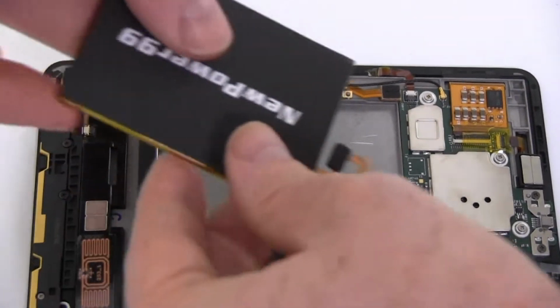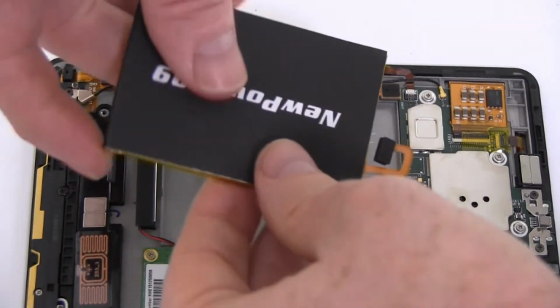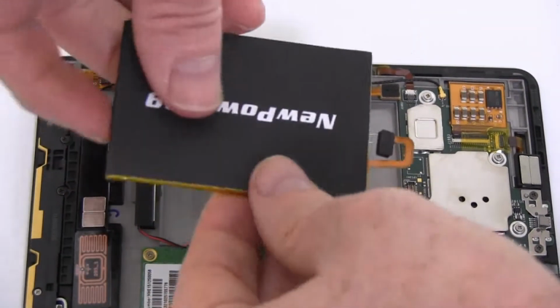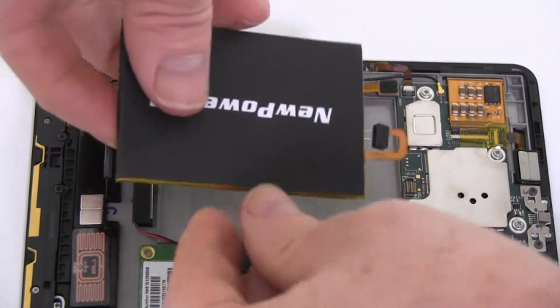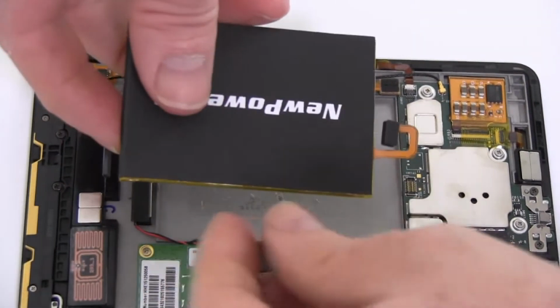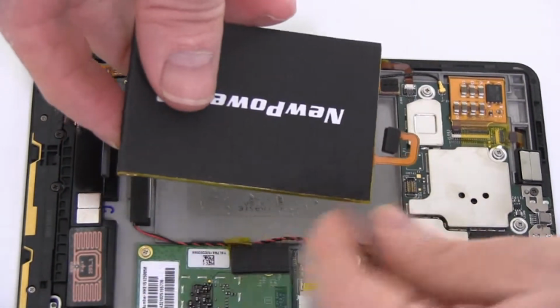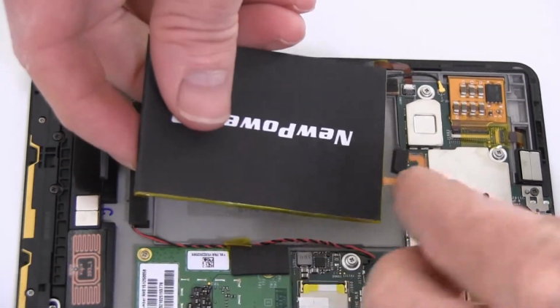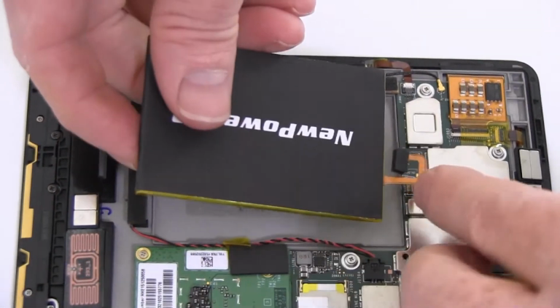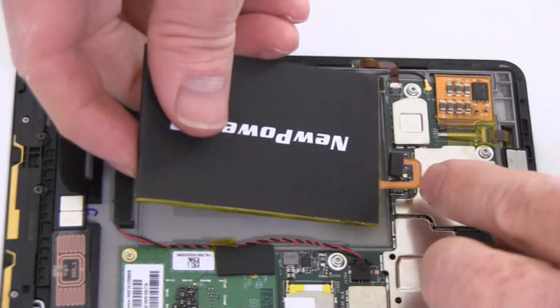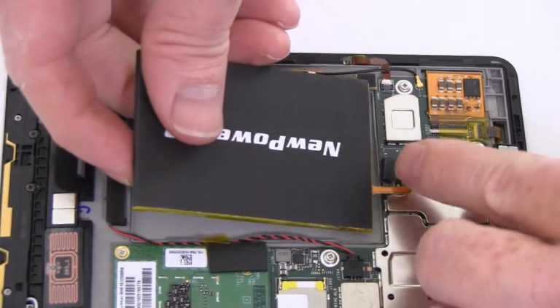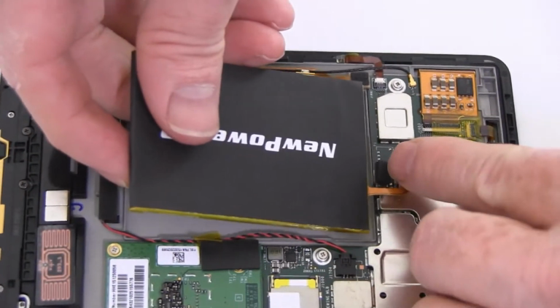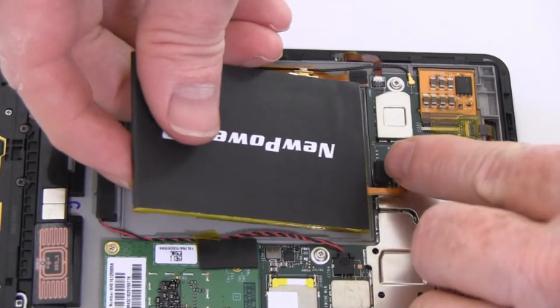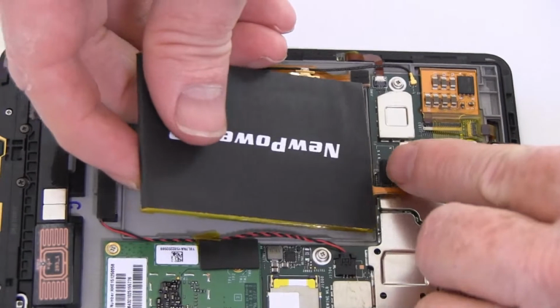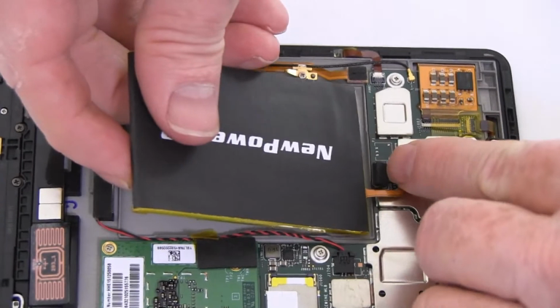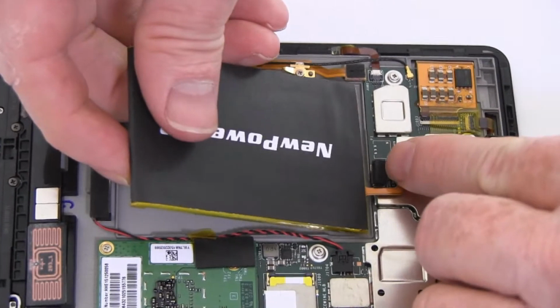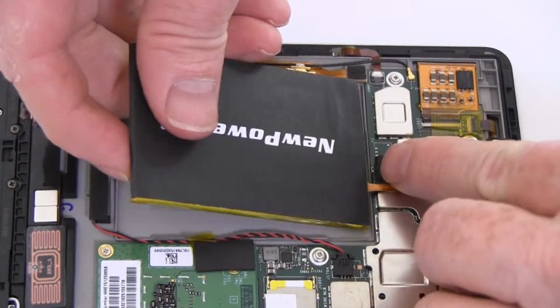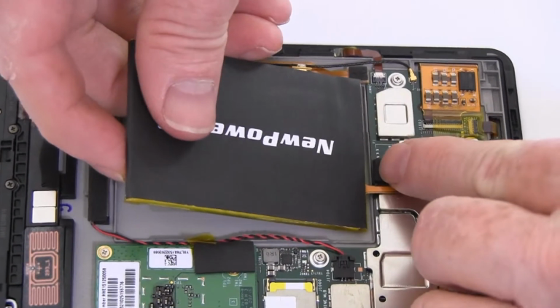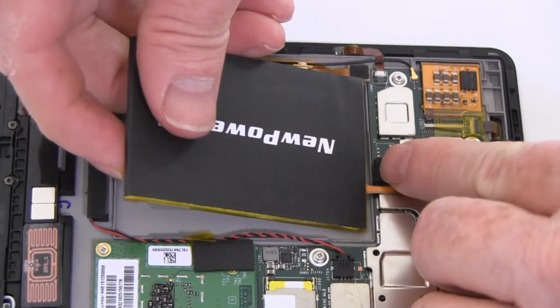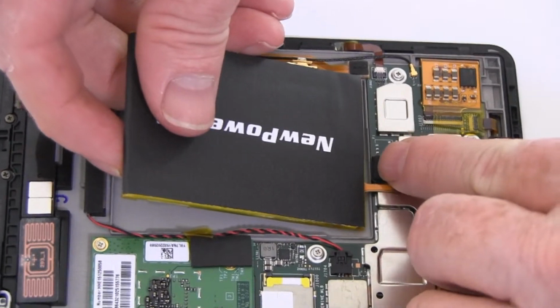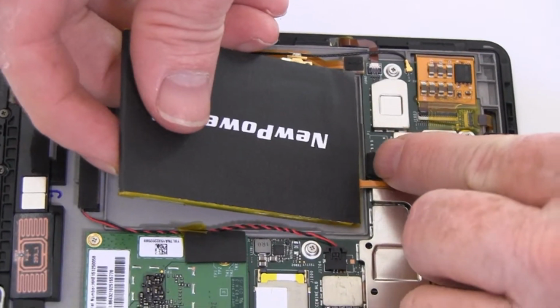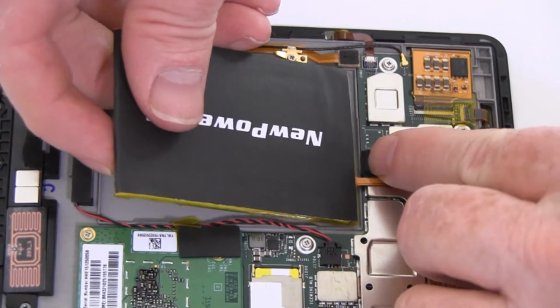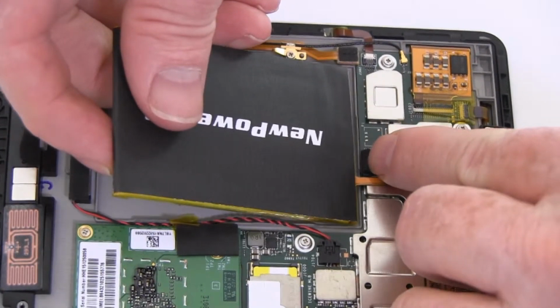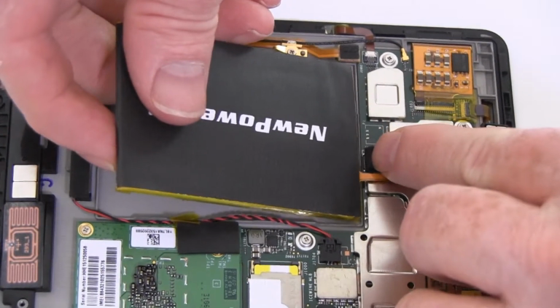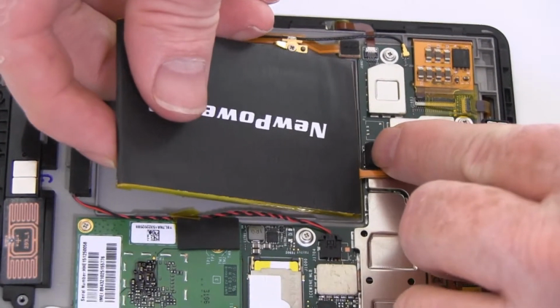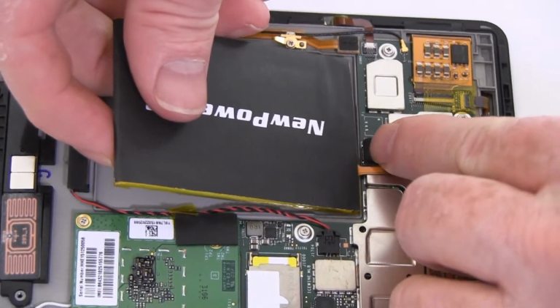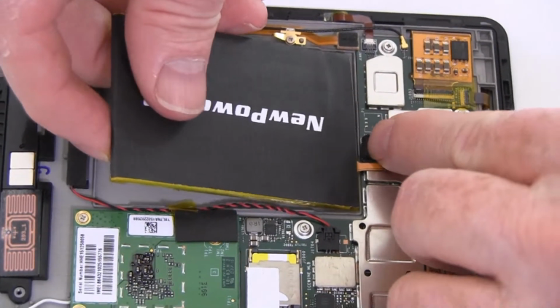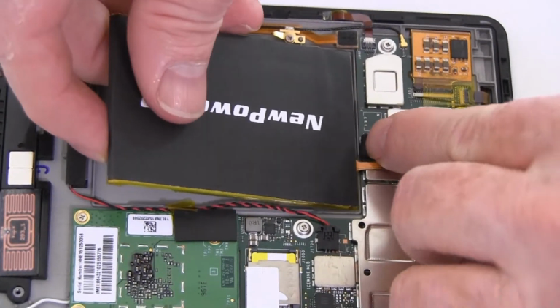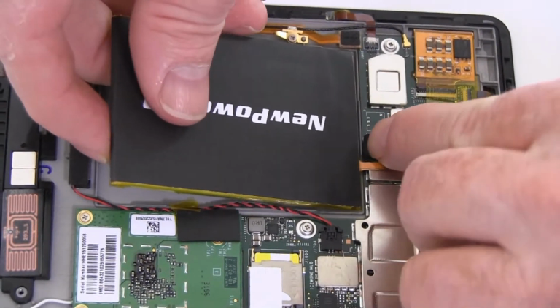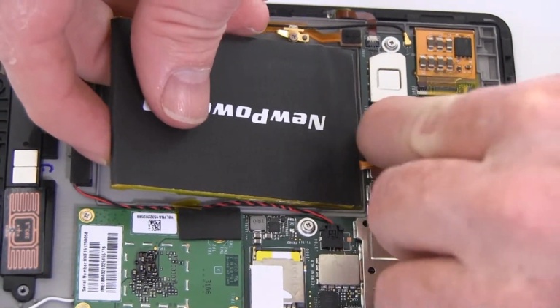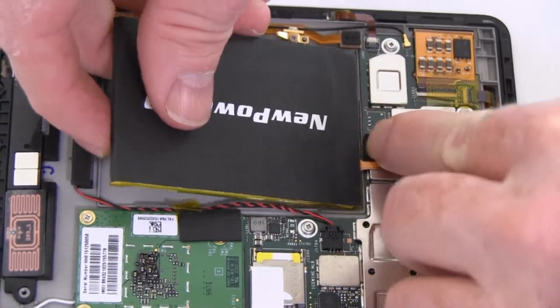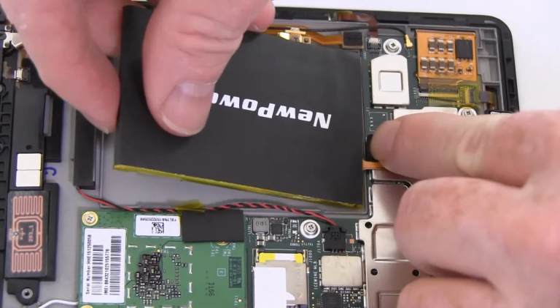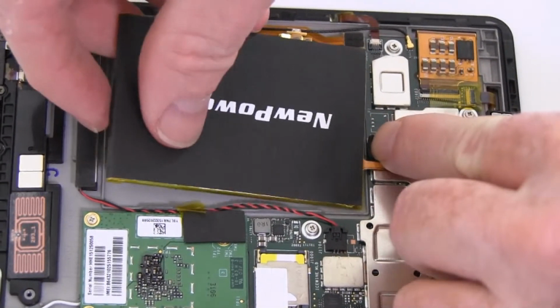Connect and seat your new extended life battery from NewPower99.com.